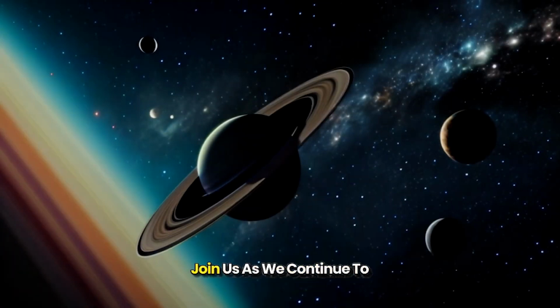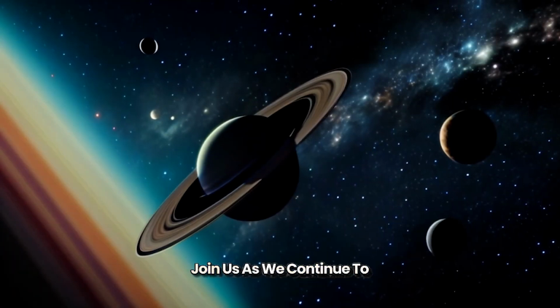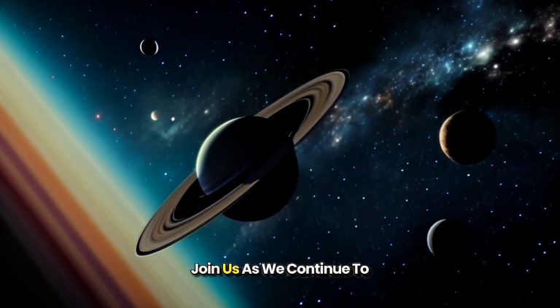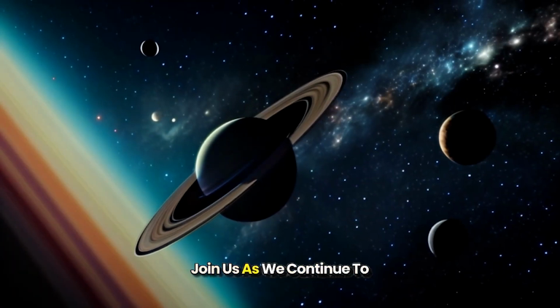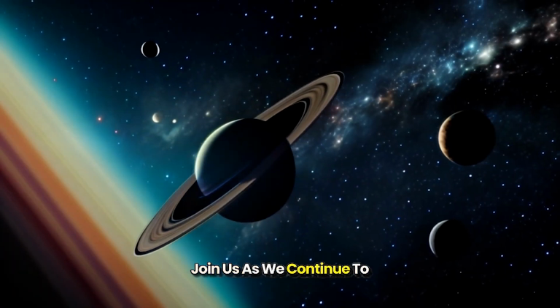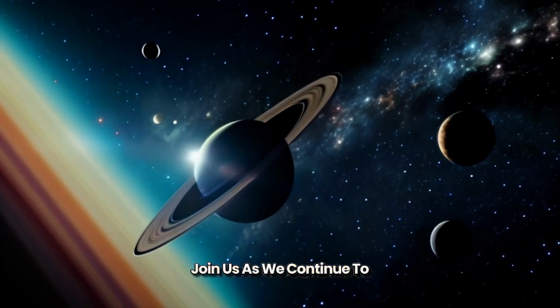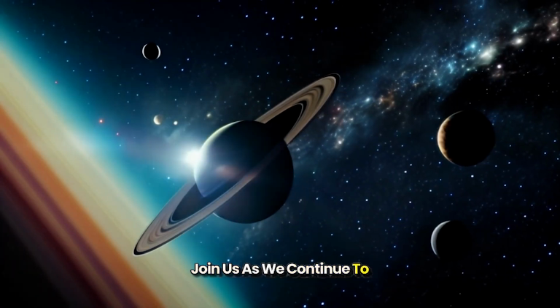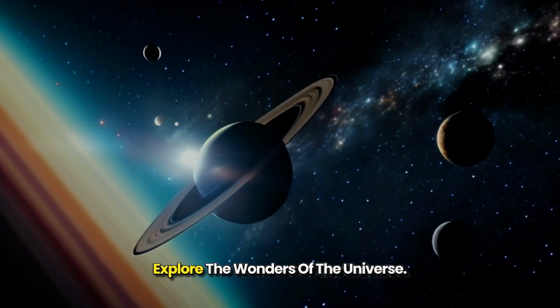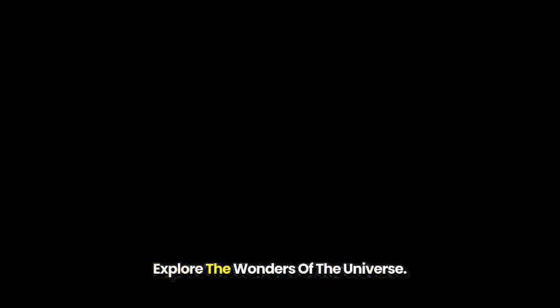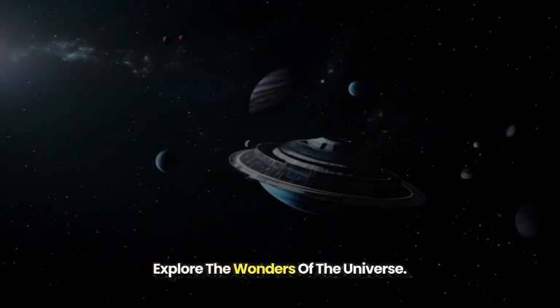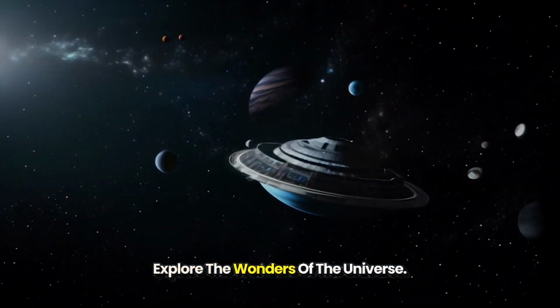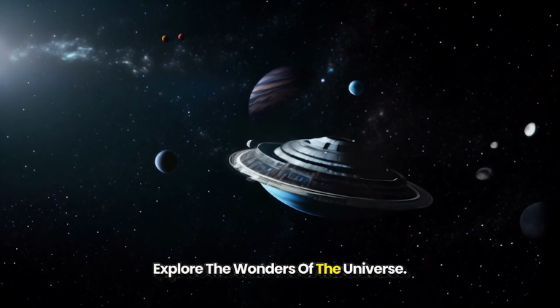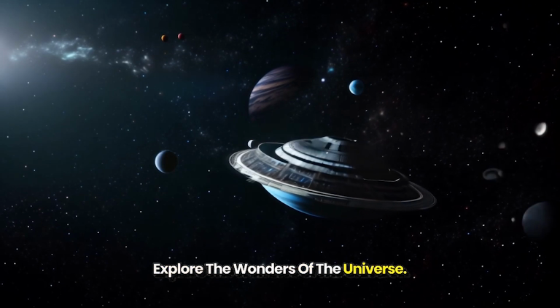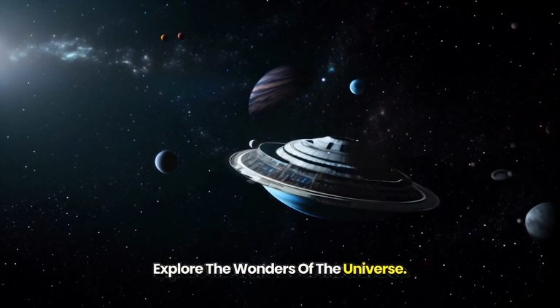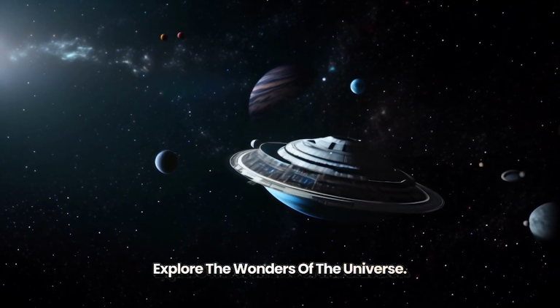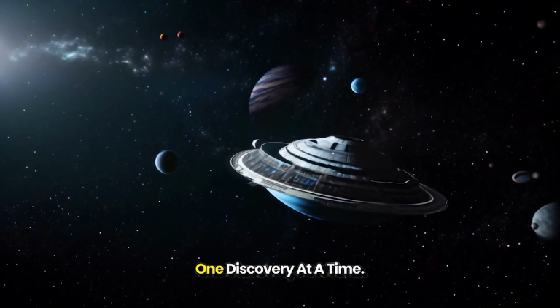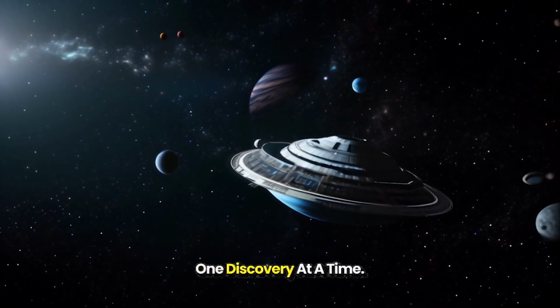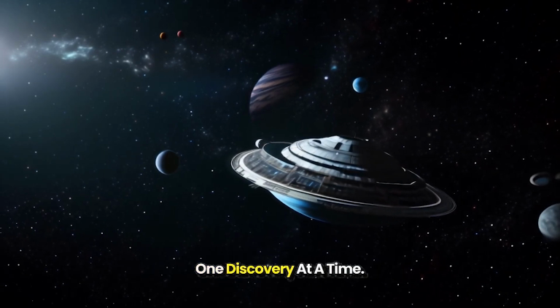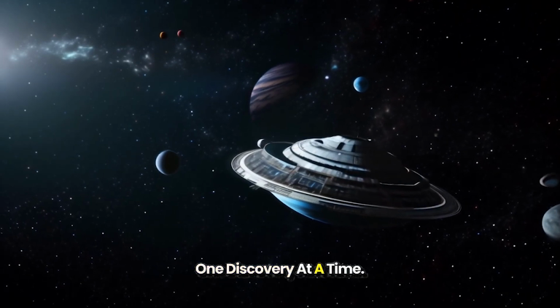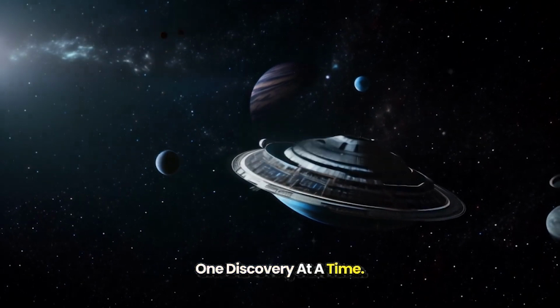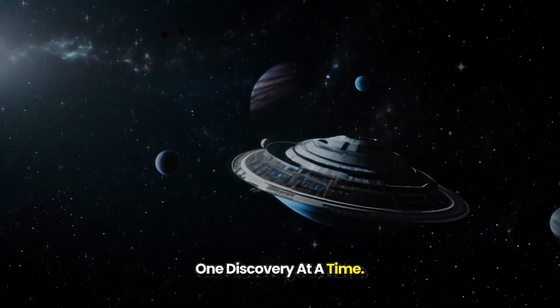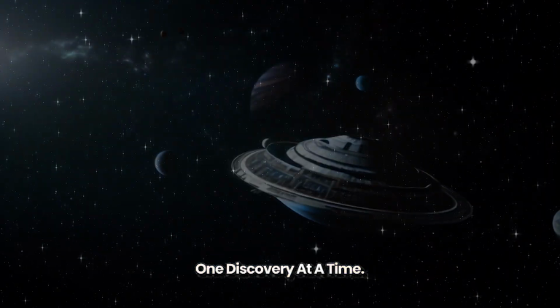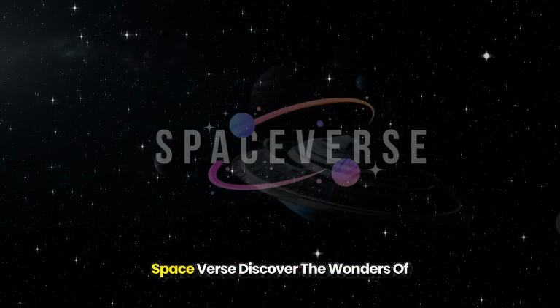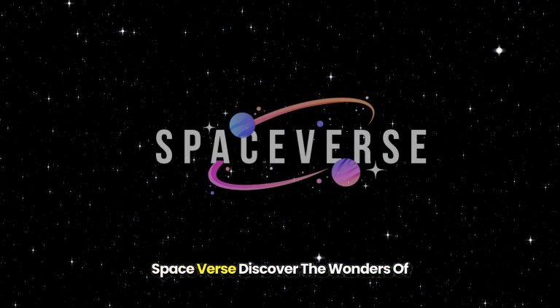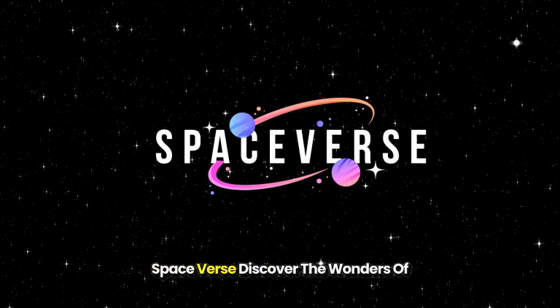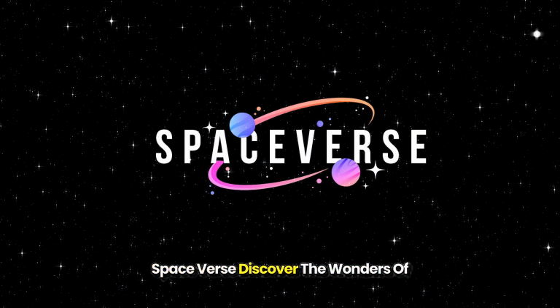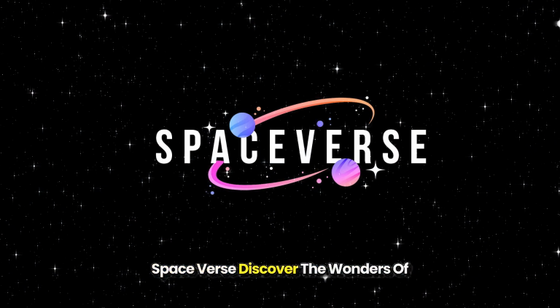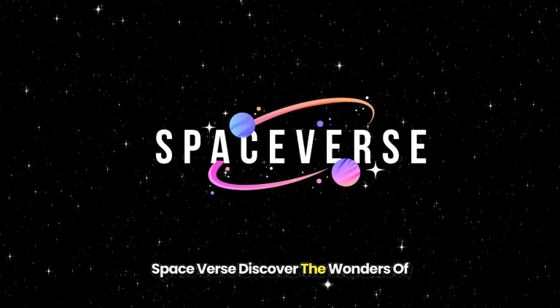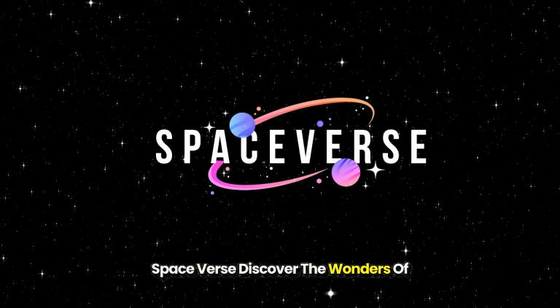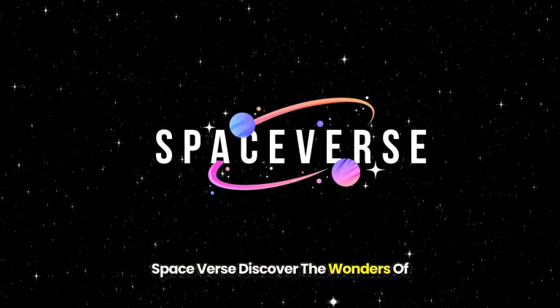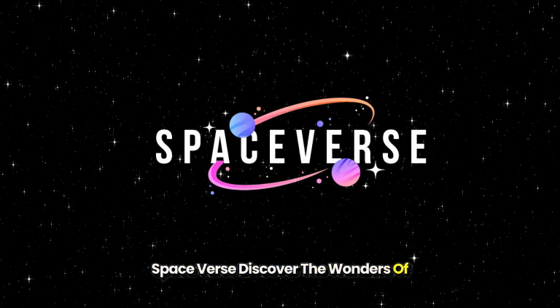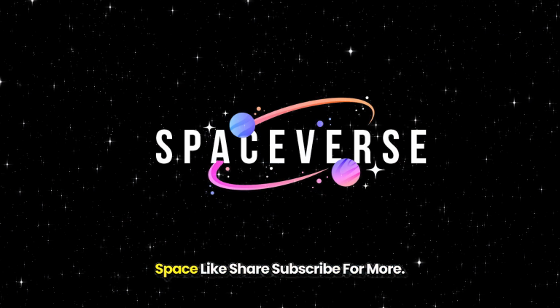Join us as we continue to explore the wonders of the Universe, one discovery at a time. Spaceverse — Discover the wonders of space.